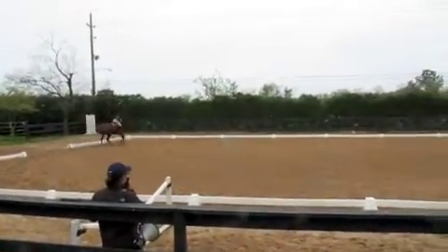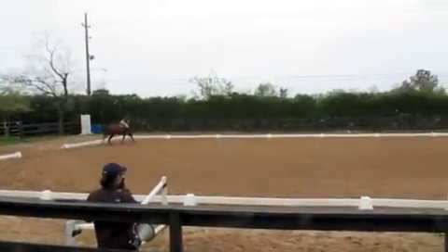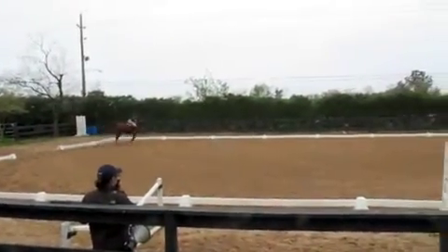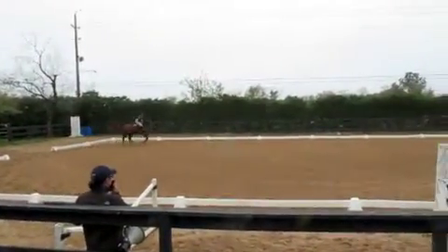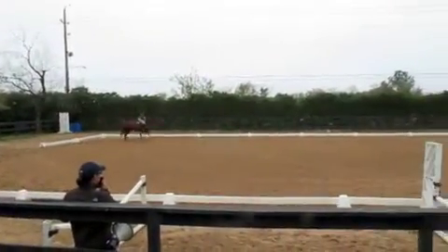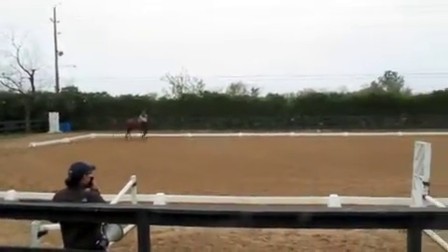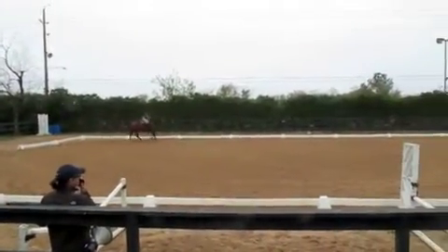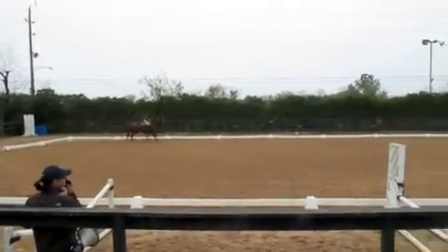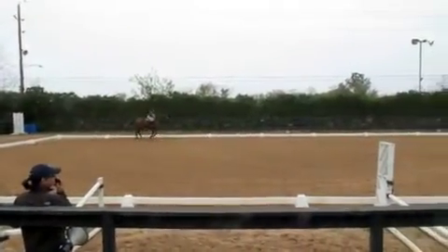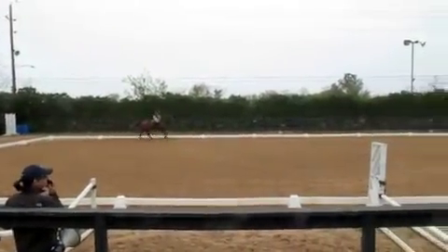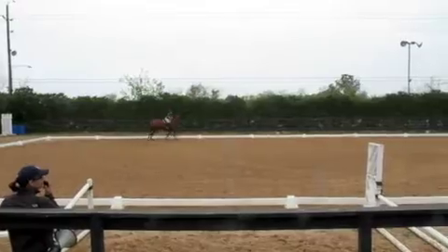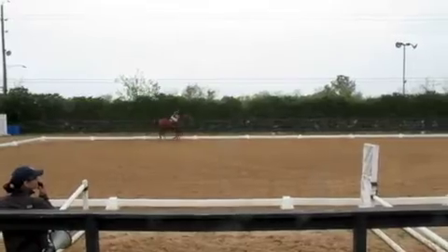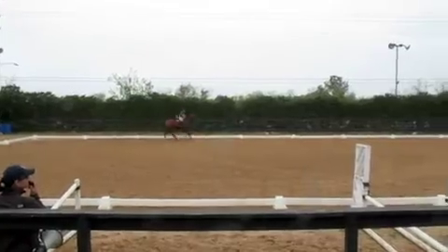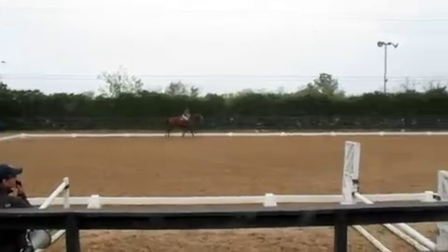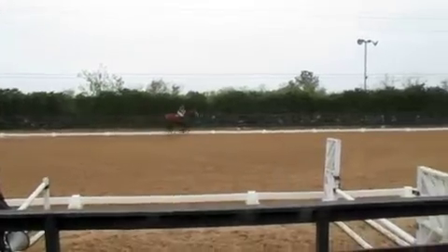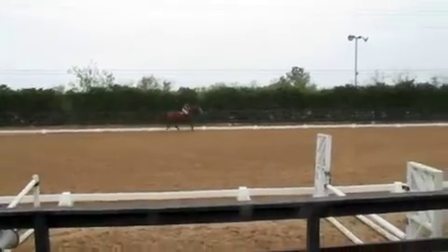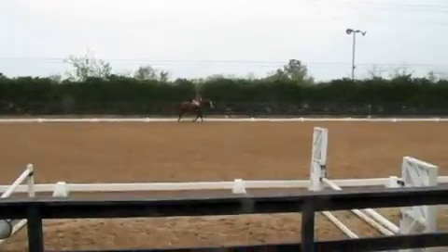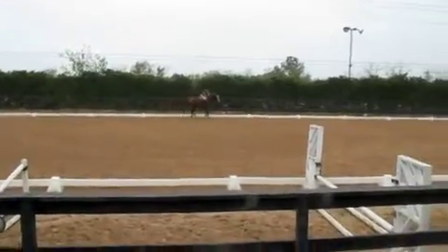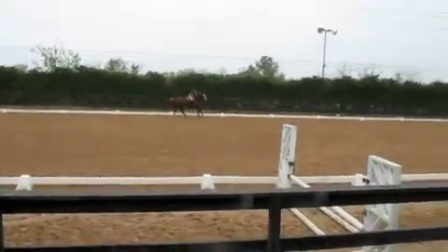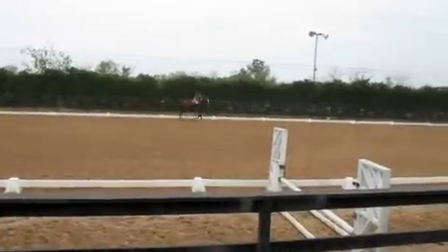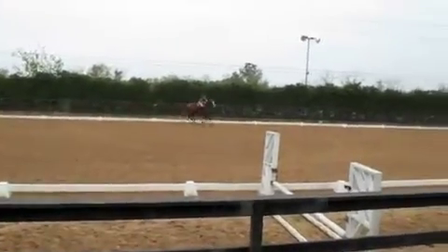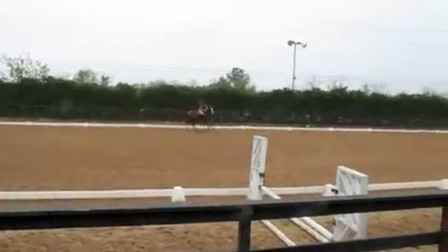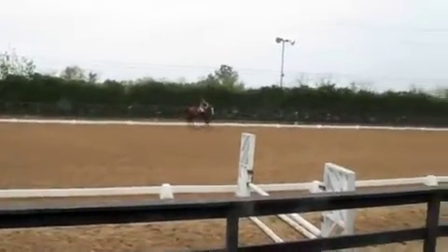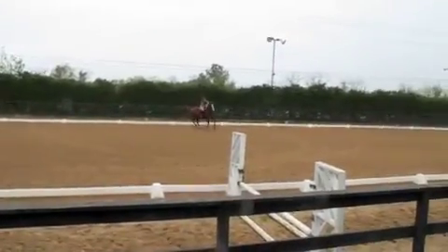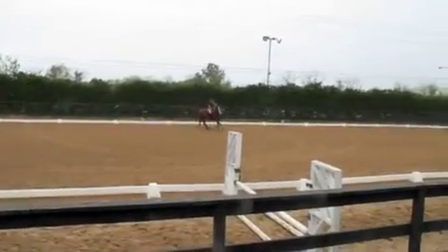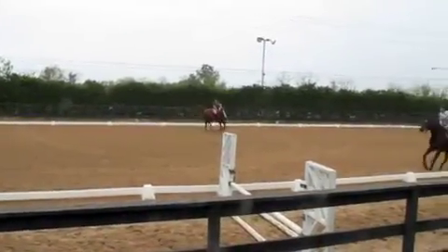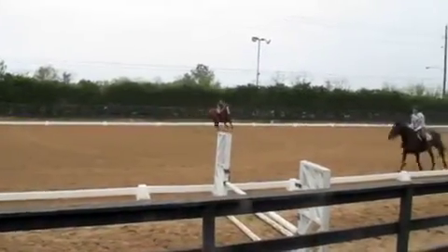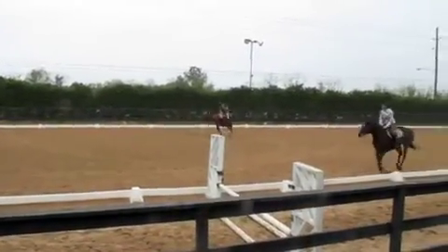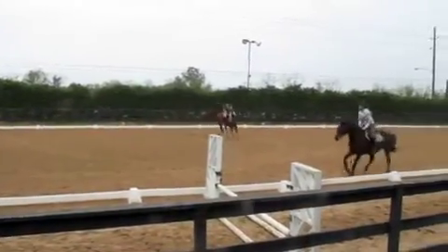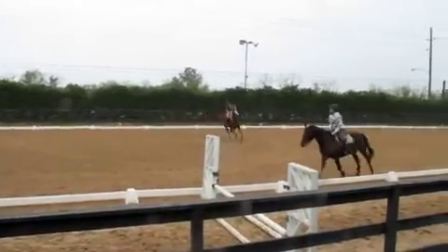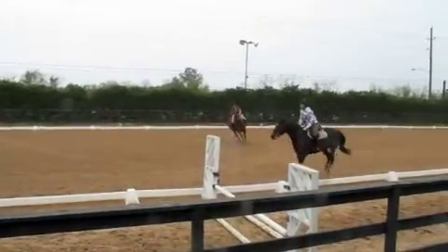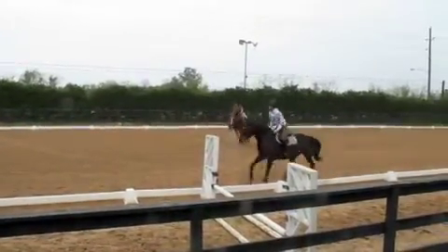Let's all circle. Still two-pointing. Short your reins, Paula. Hands in front.